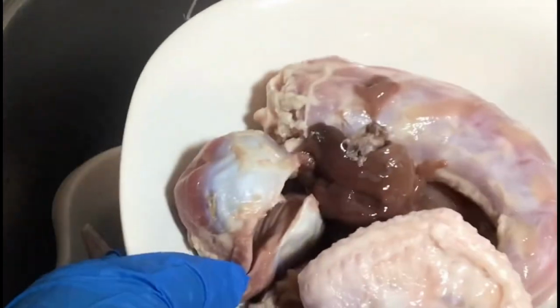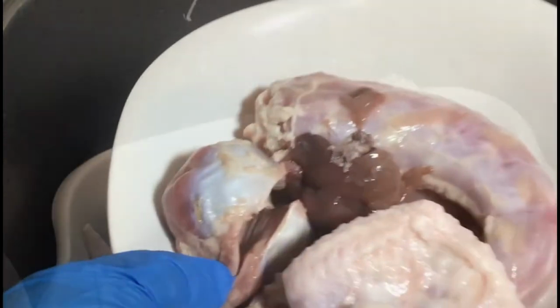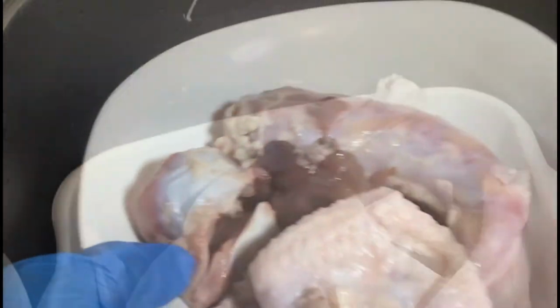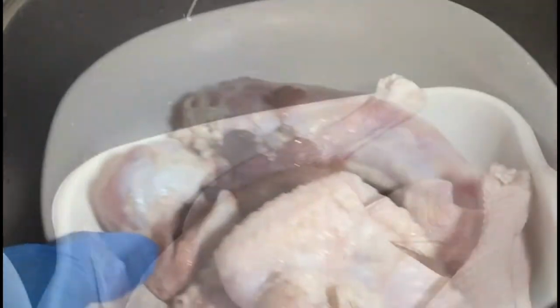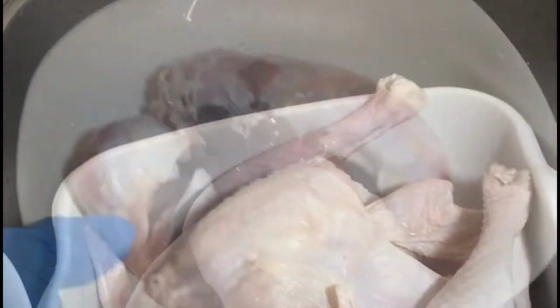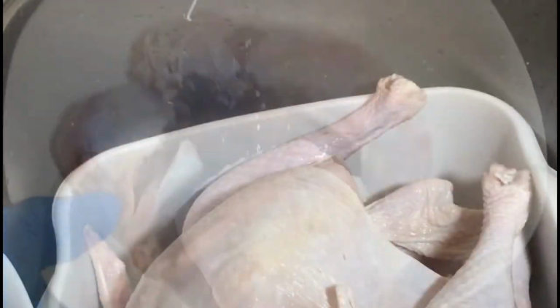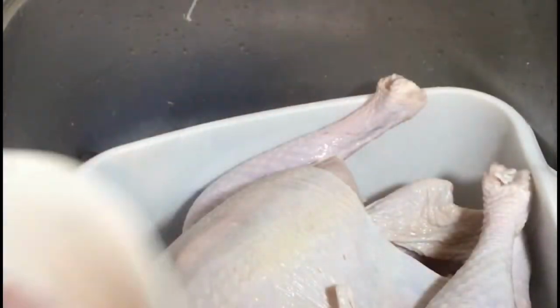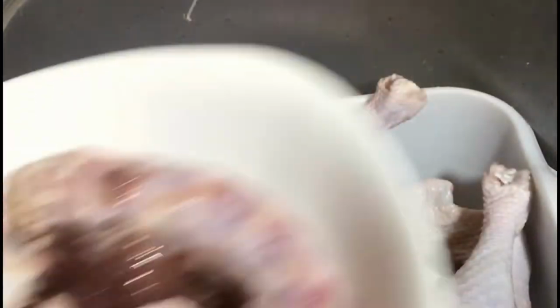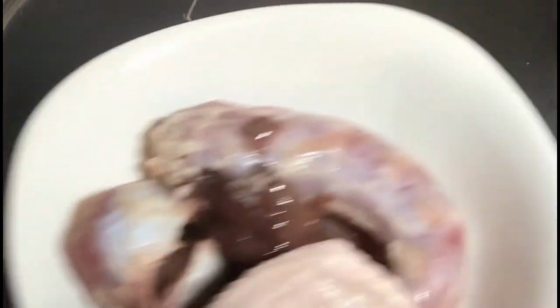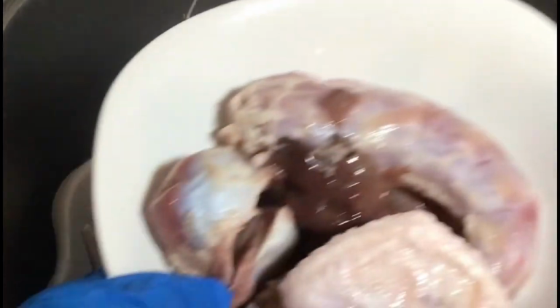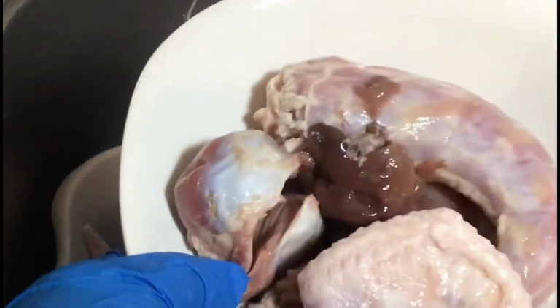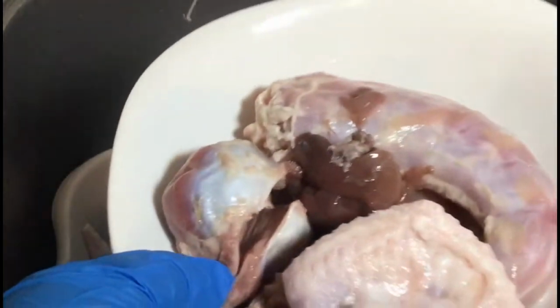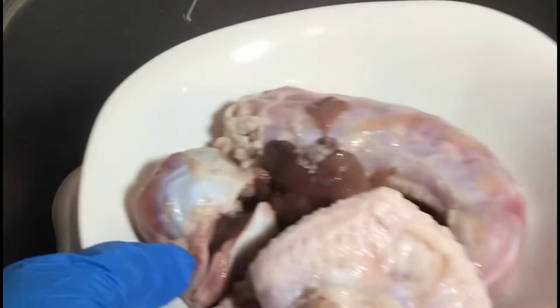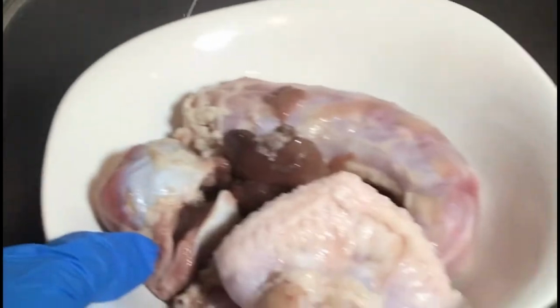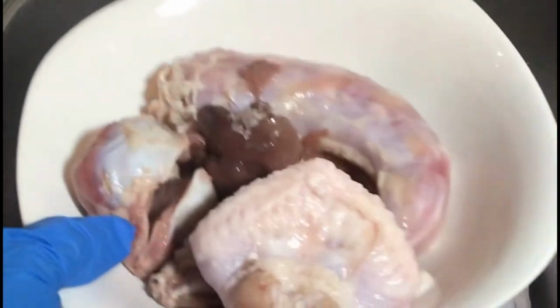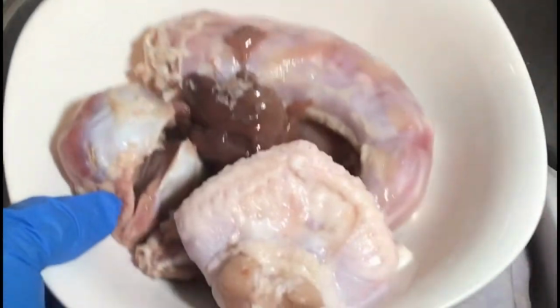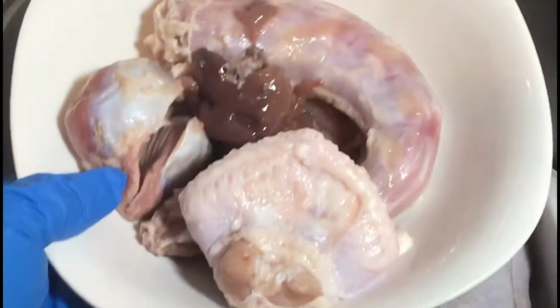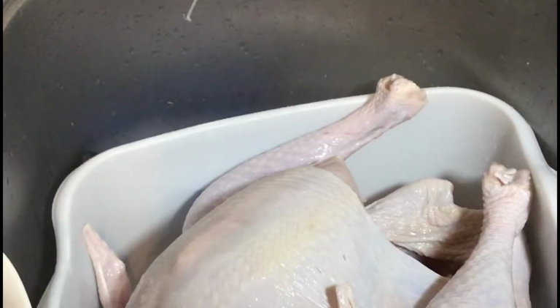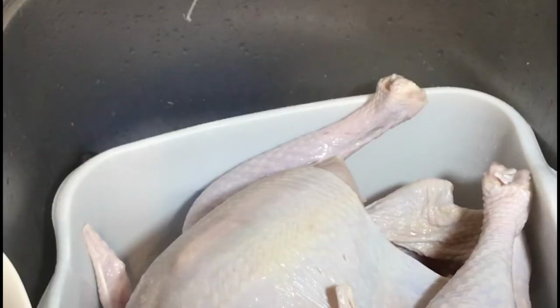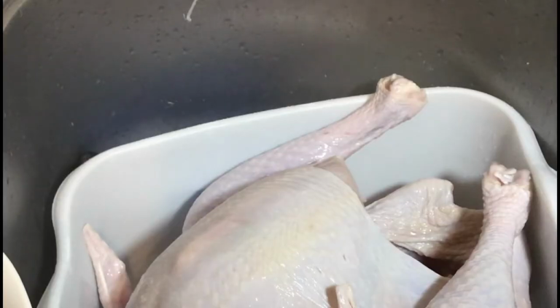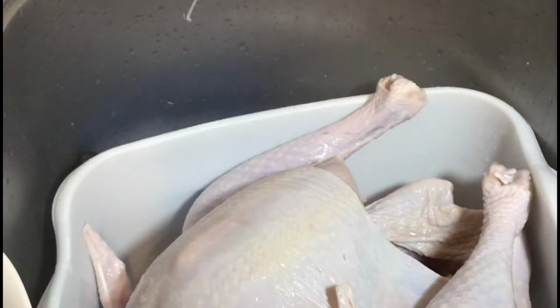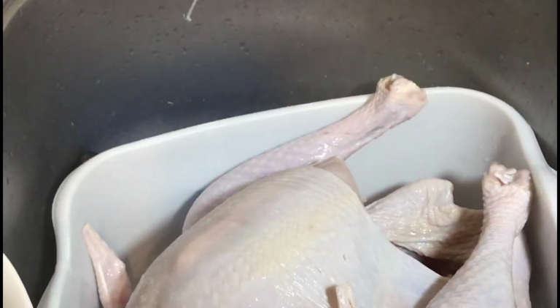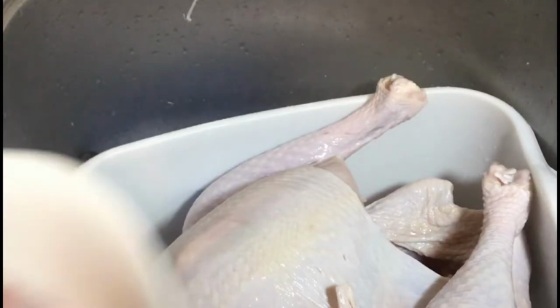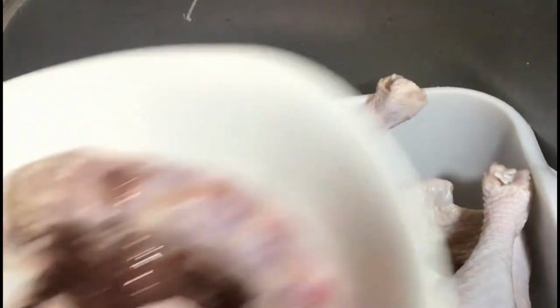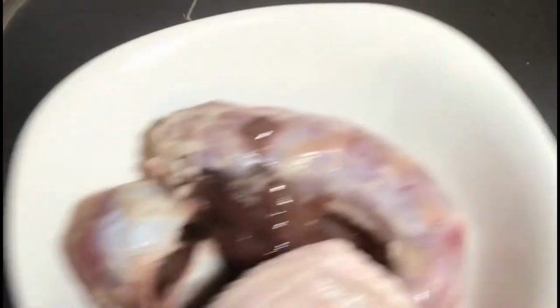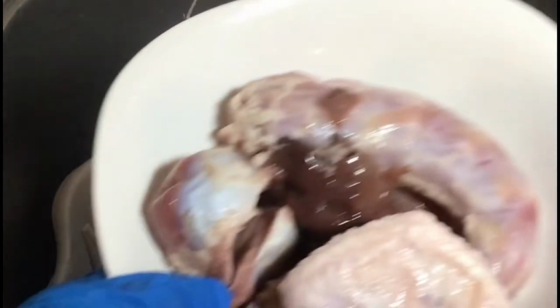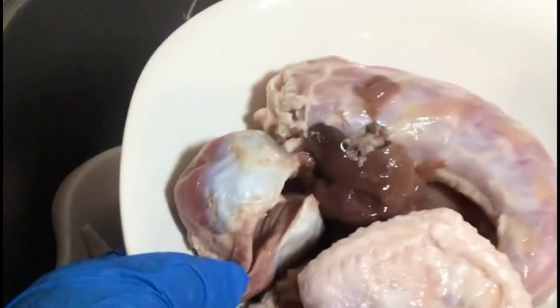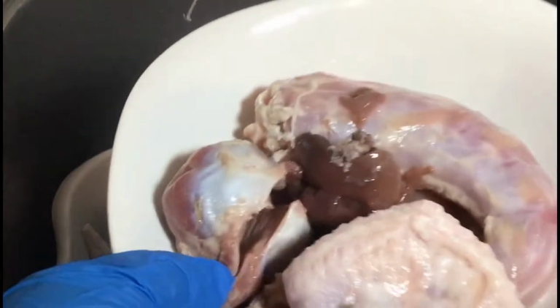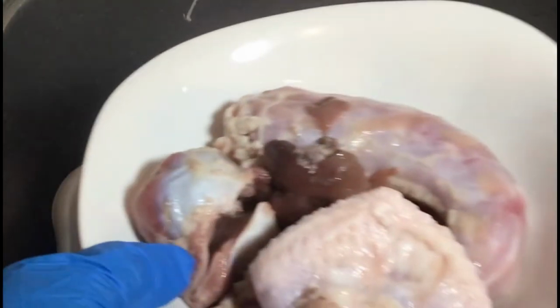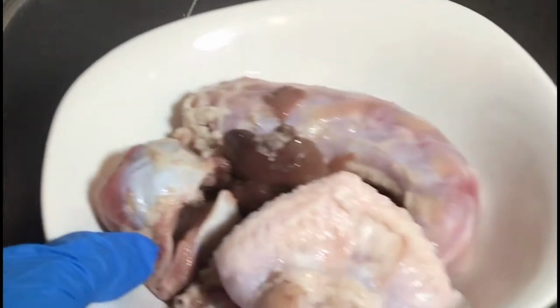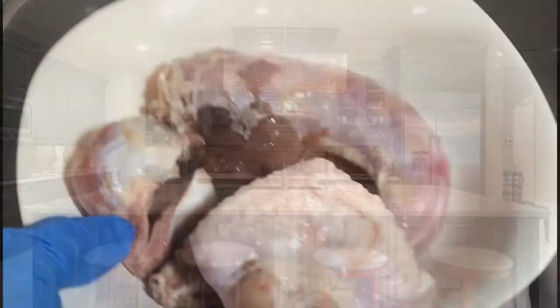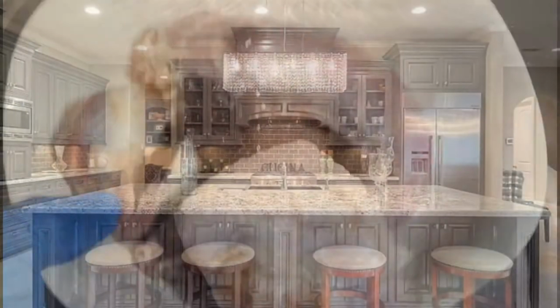So here I have my turkey neck, my turkey butt, and giblets, and I'm just going to set that to the side.